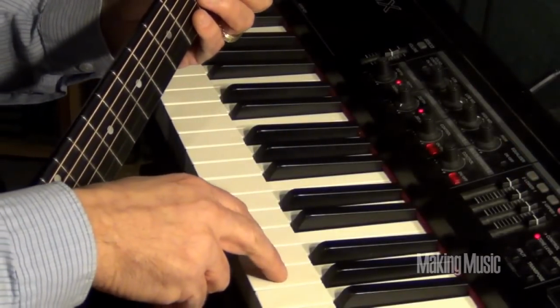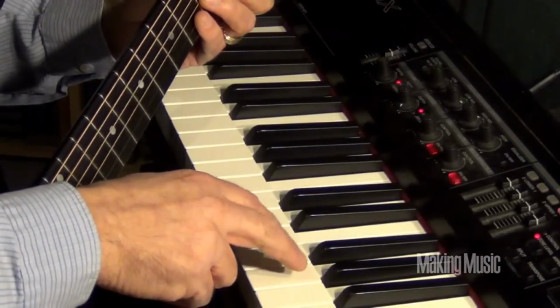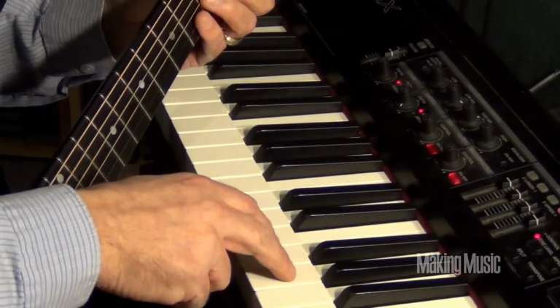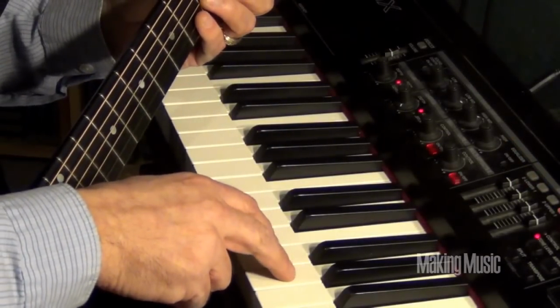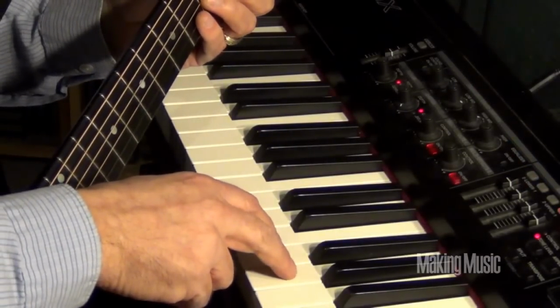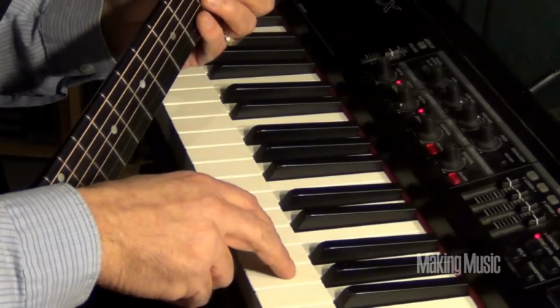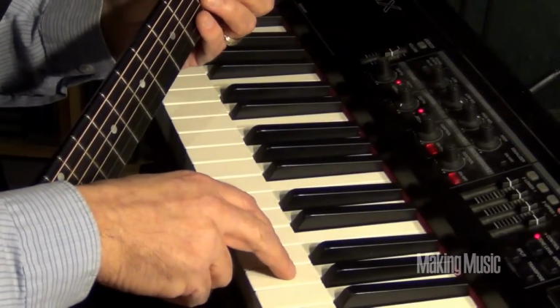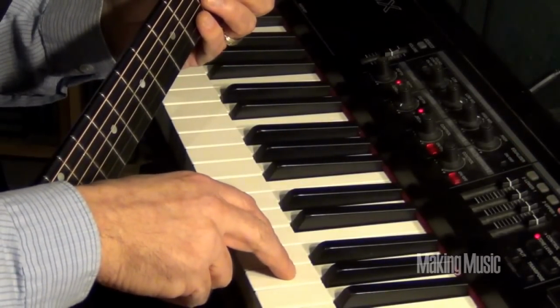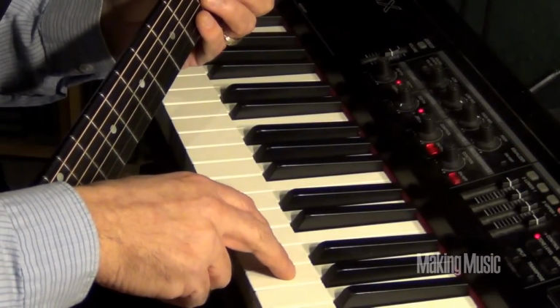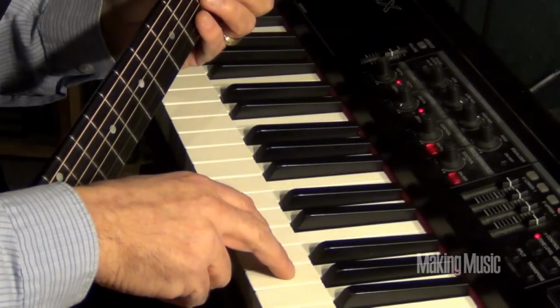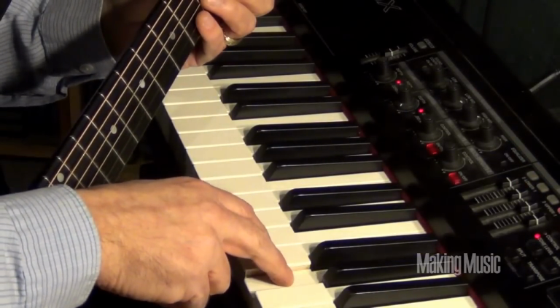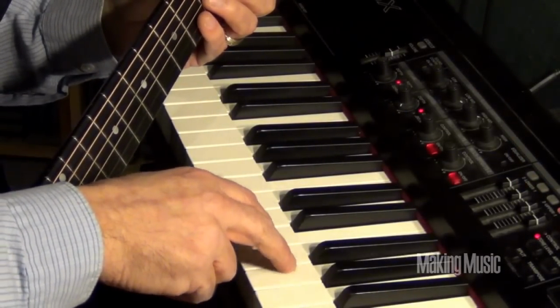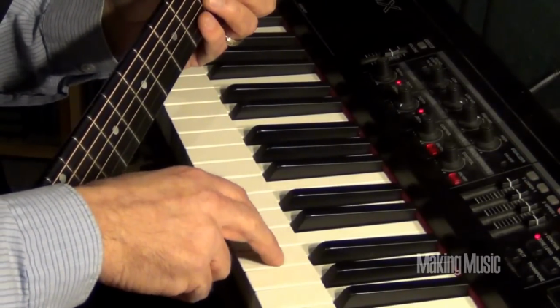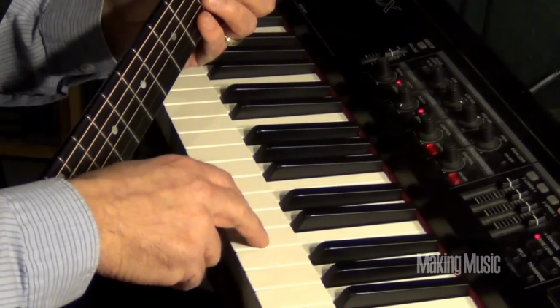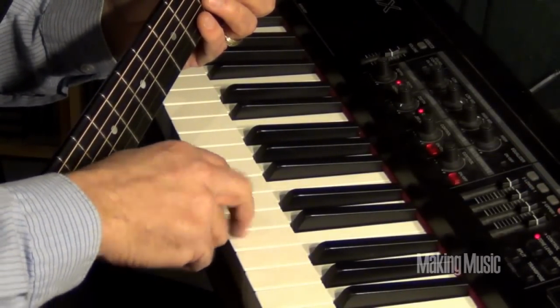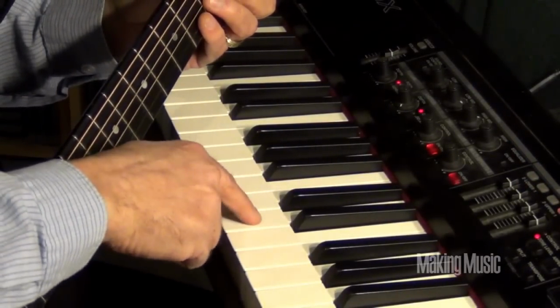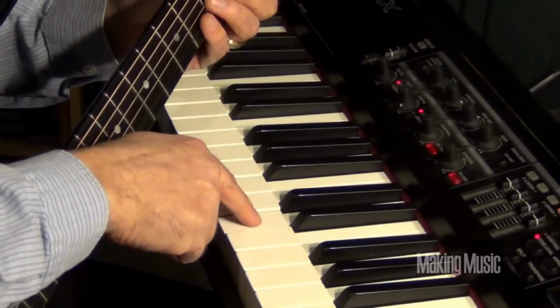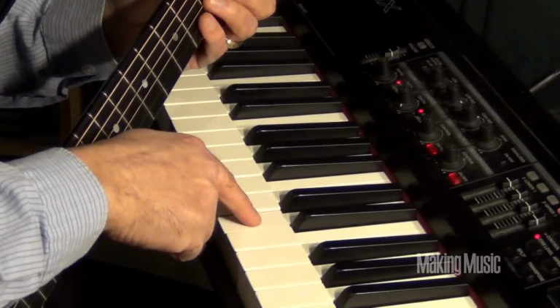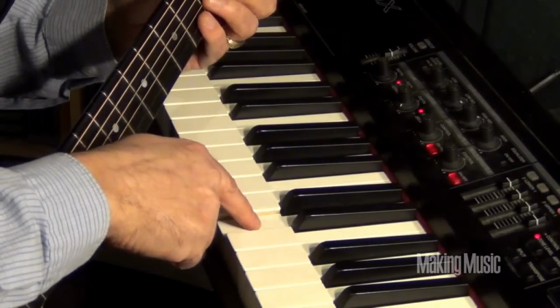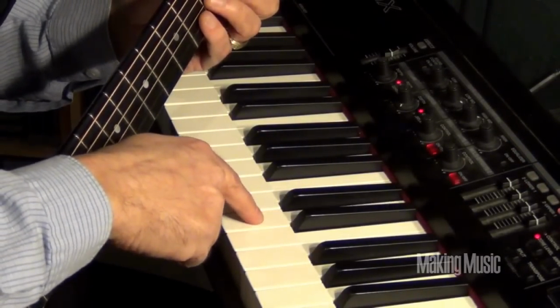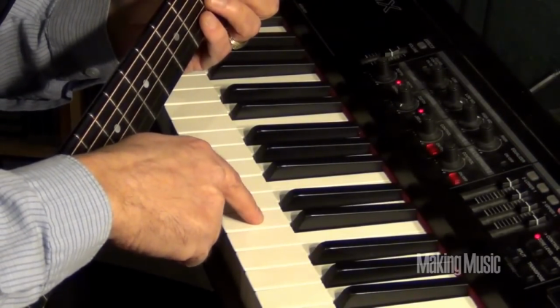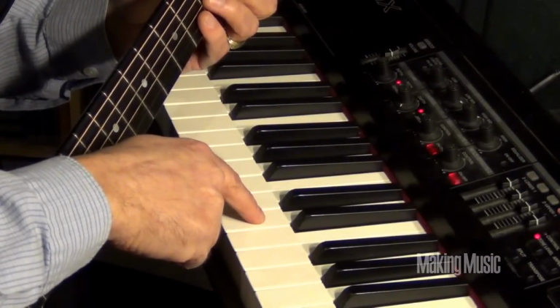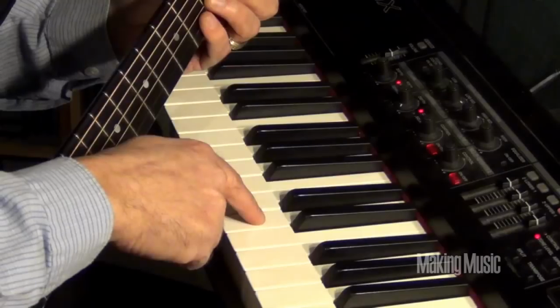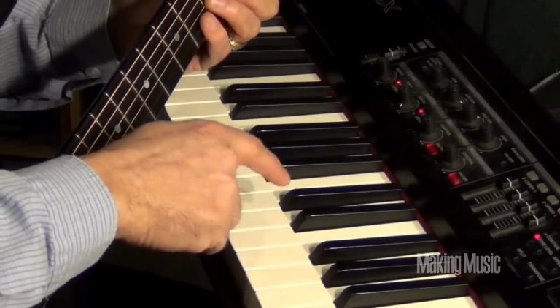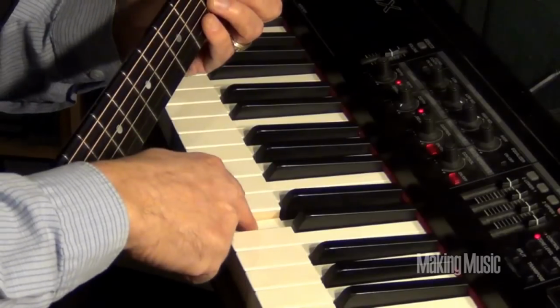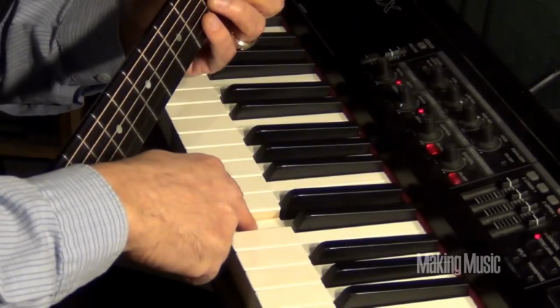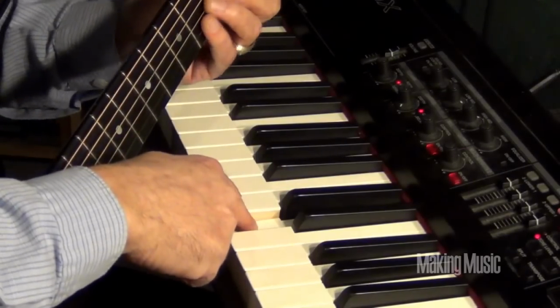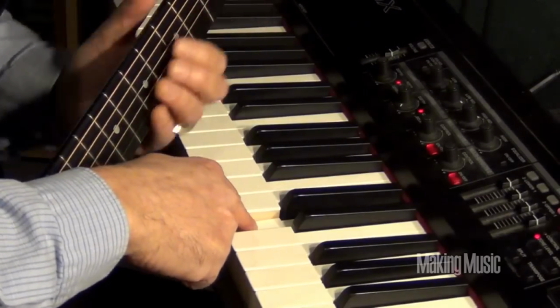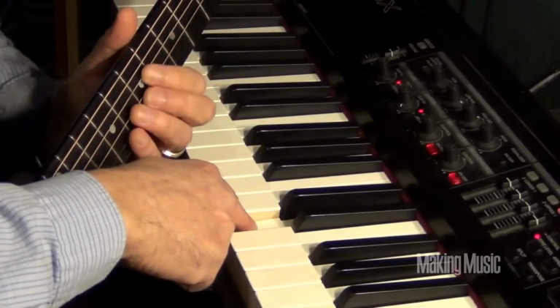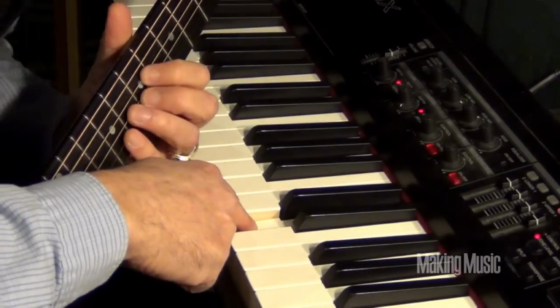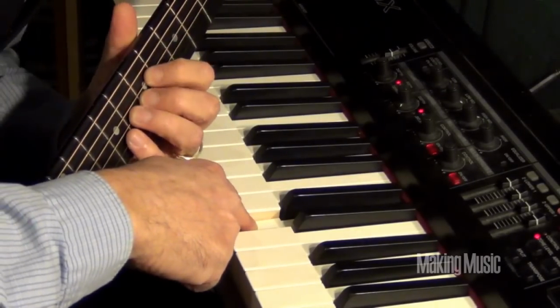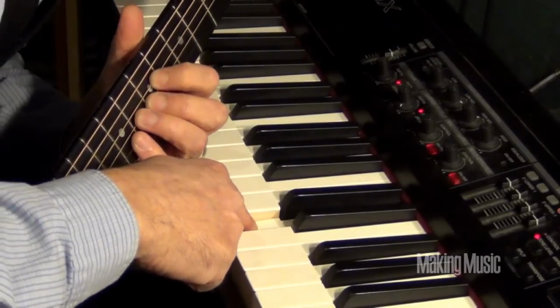Now you go down four steps from G, right down to the D — four notes down. There's your D string.